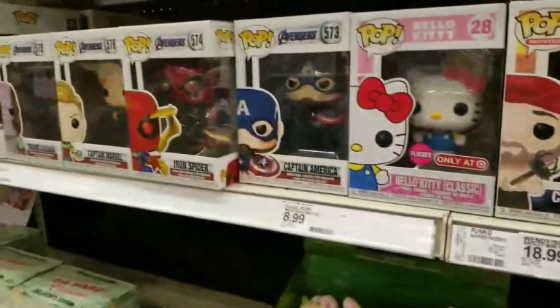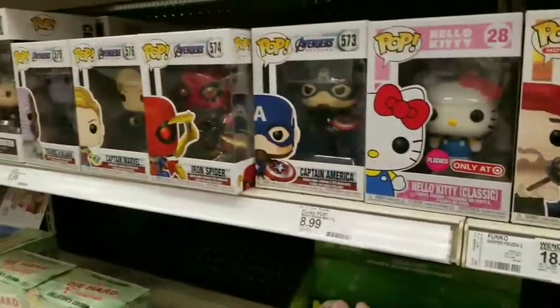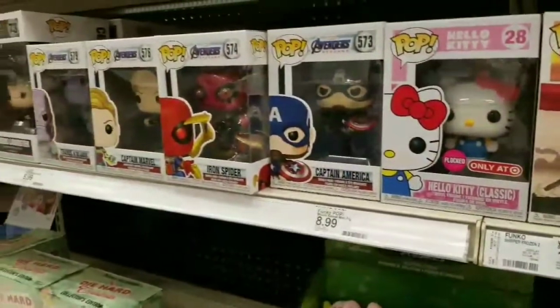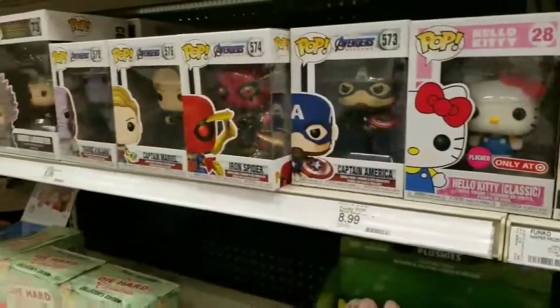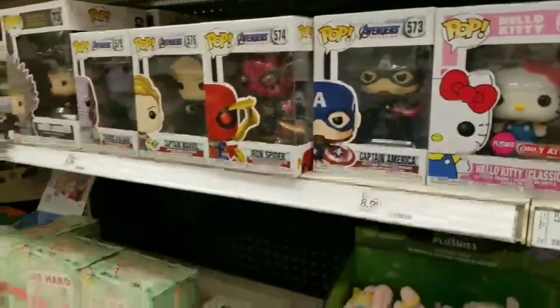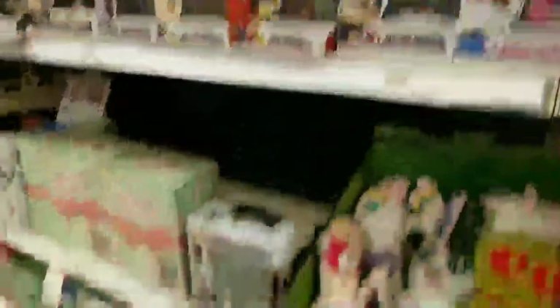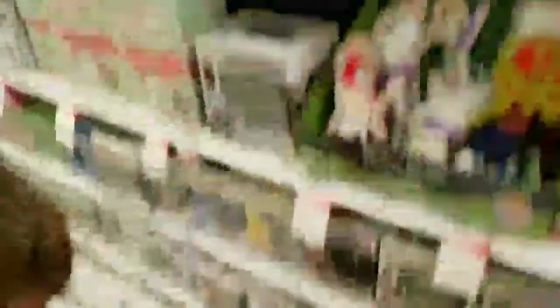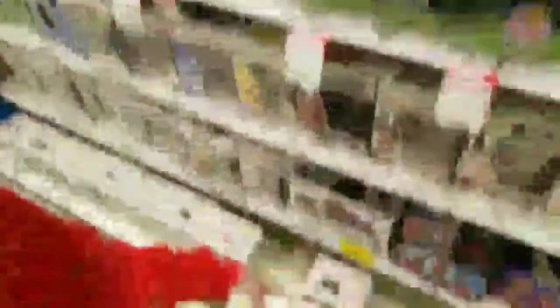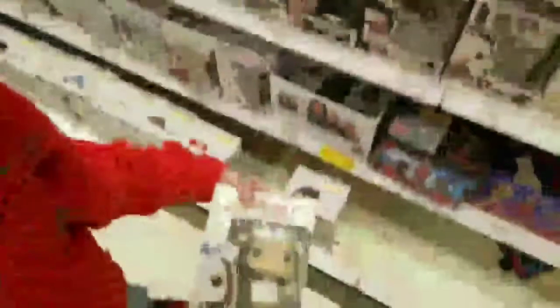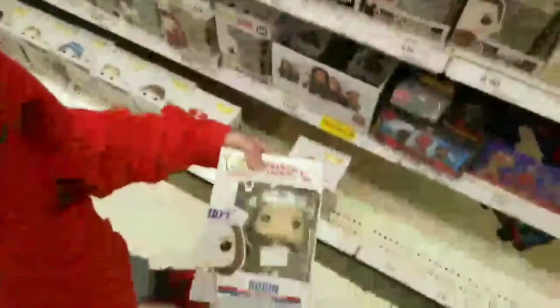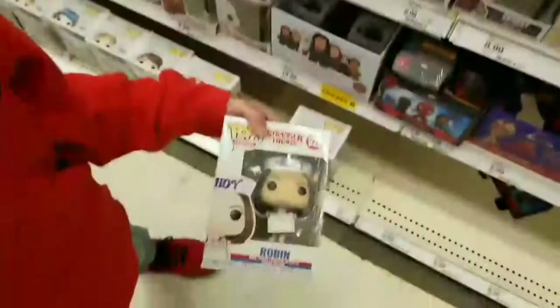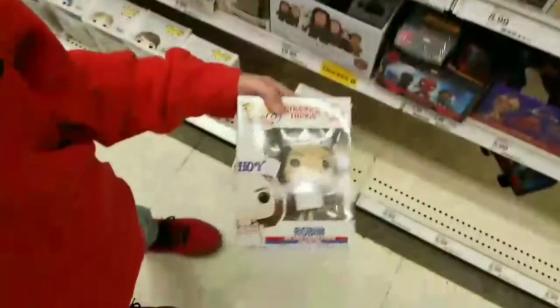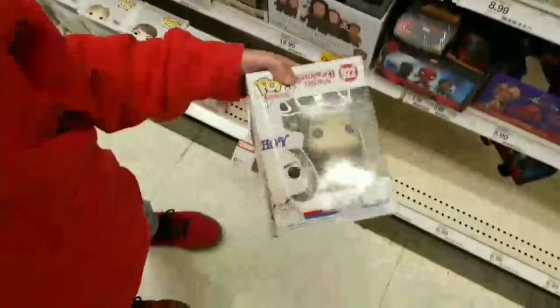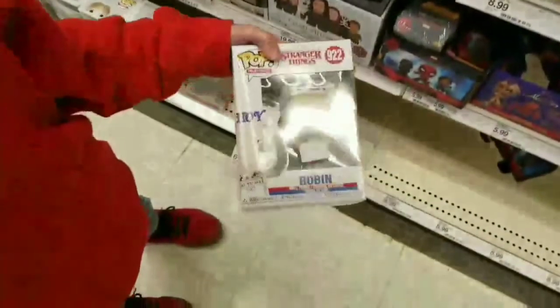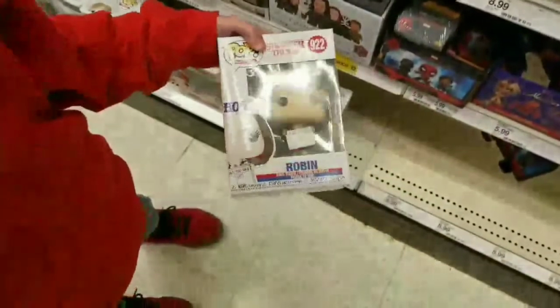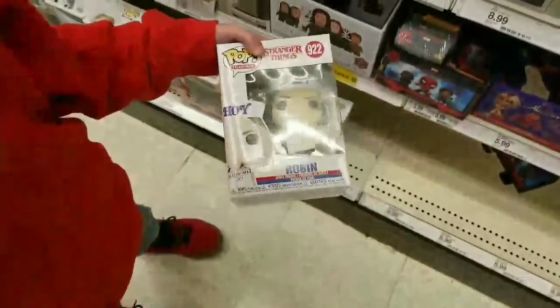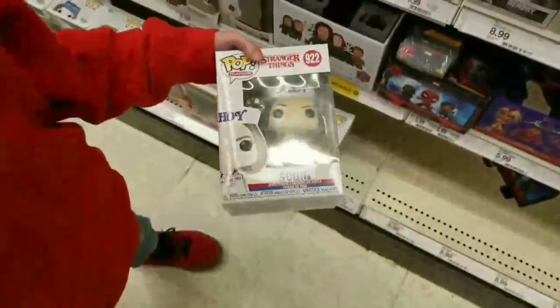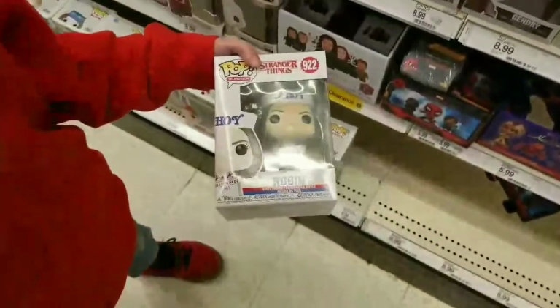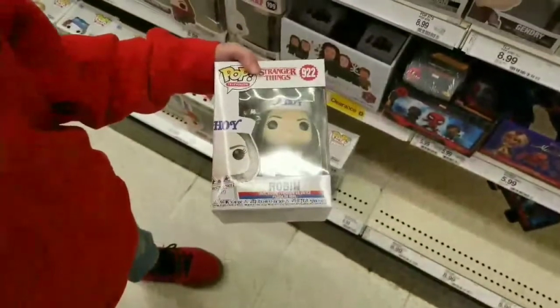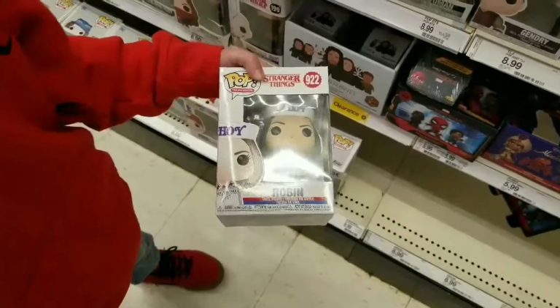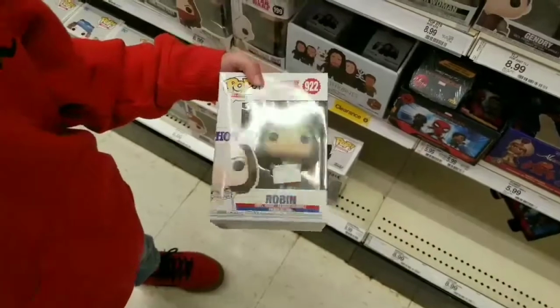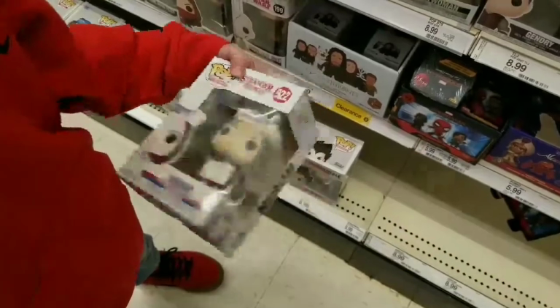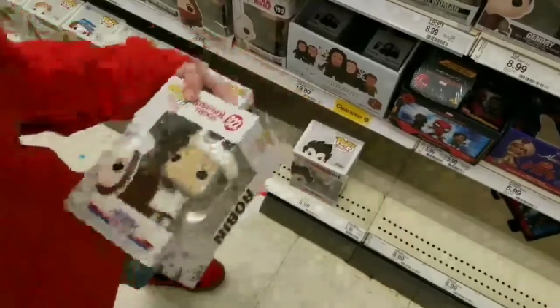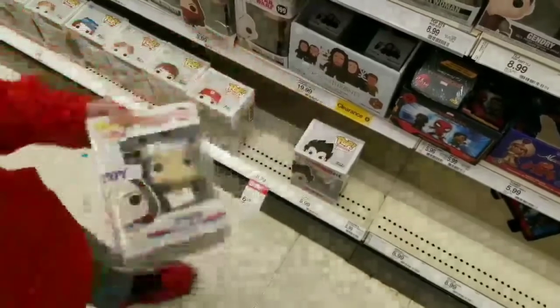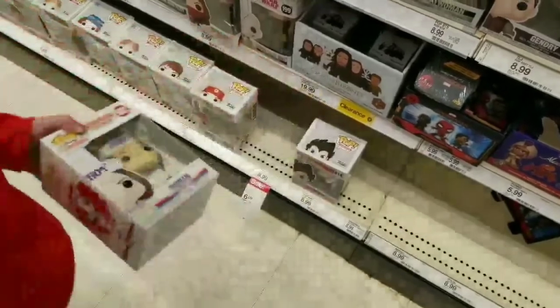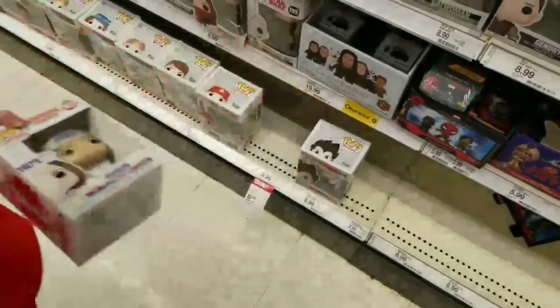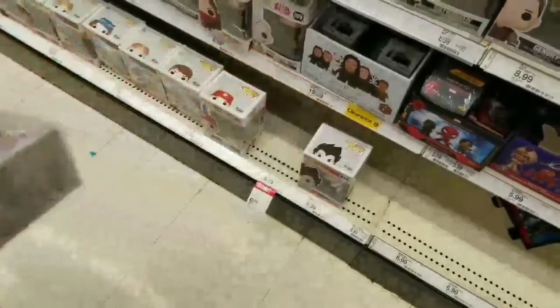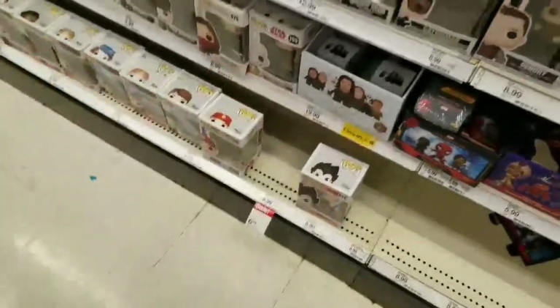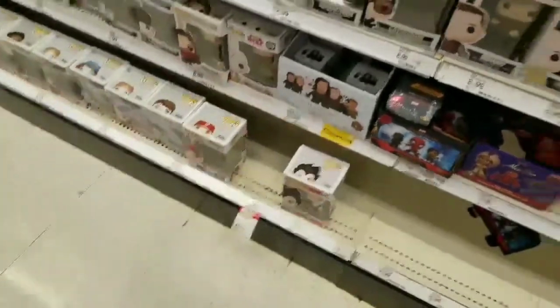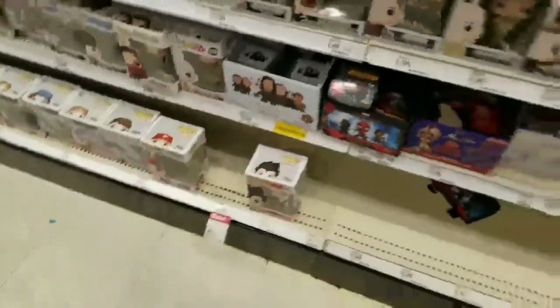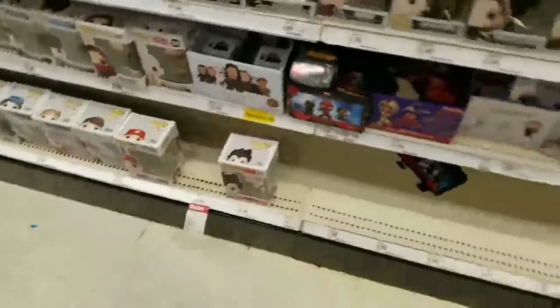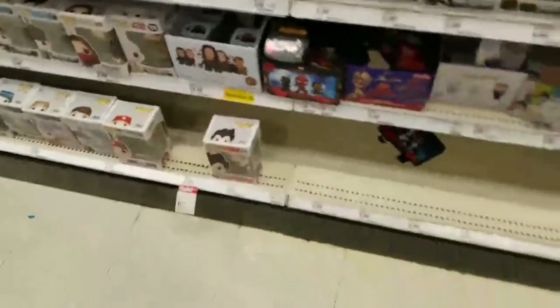You got that Robin? You got the Robin and Jada things? Oh yeah, well you got that one too. That's really good.